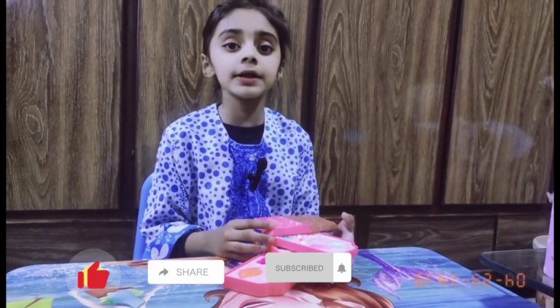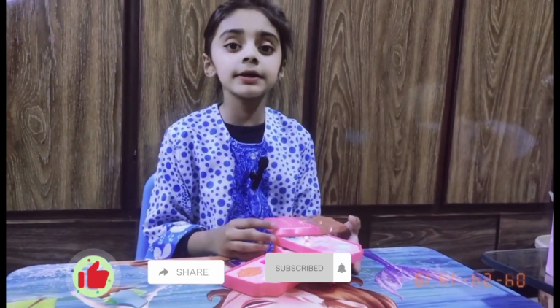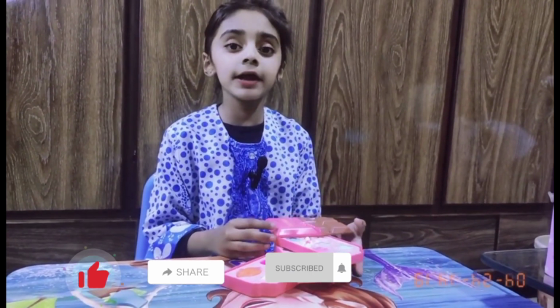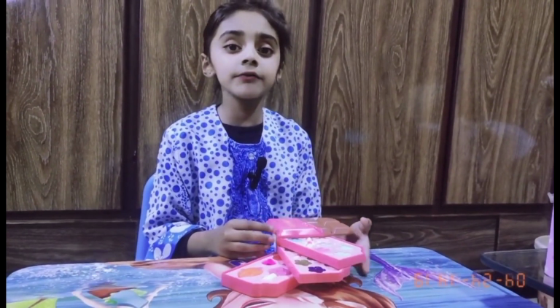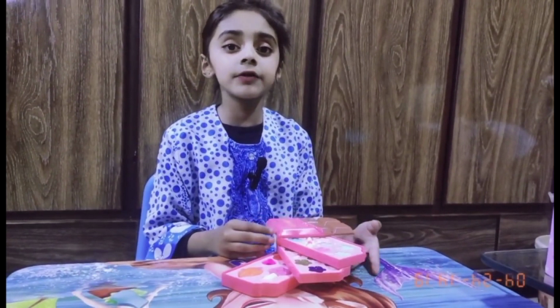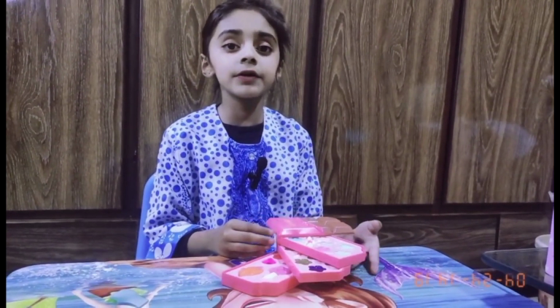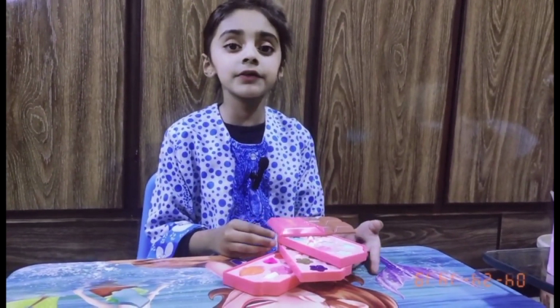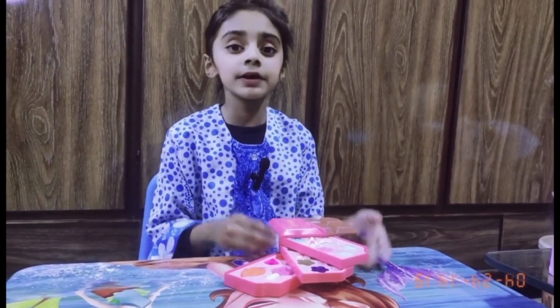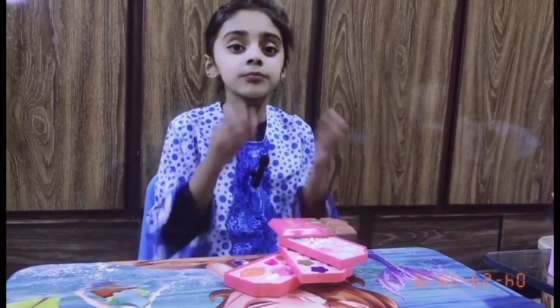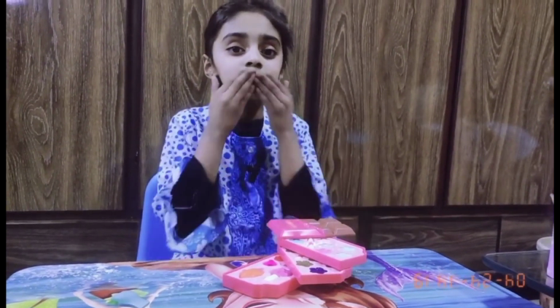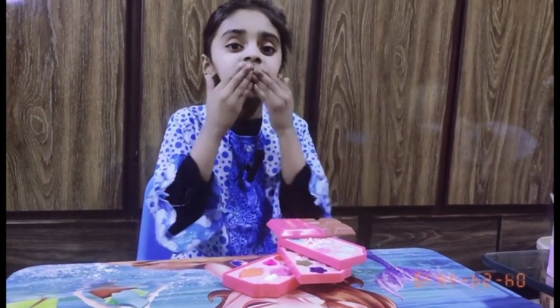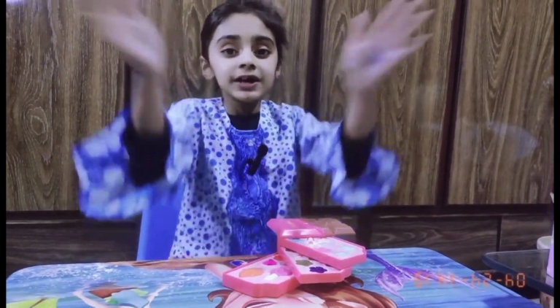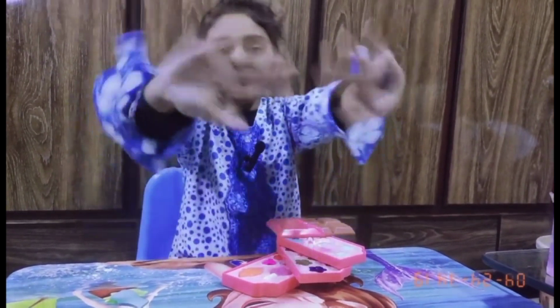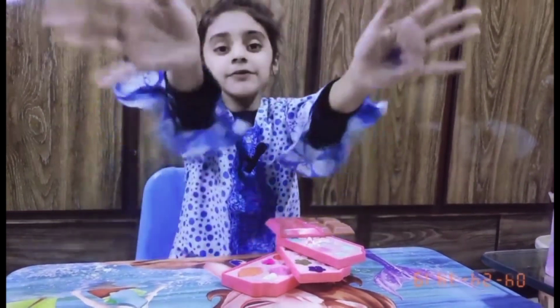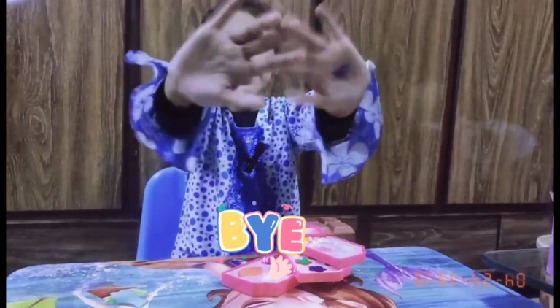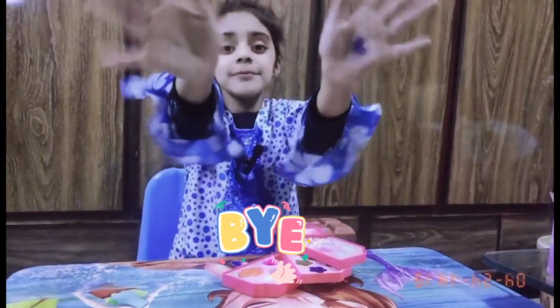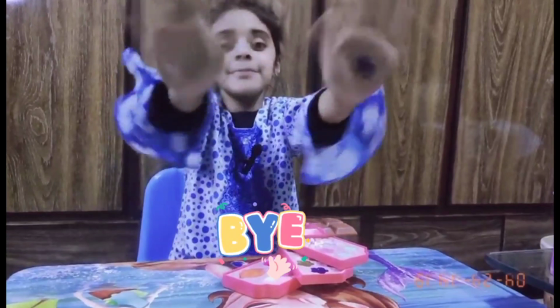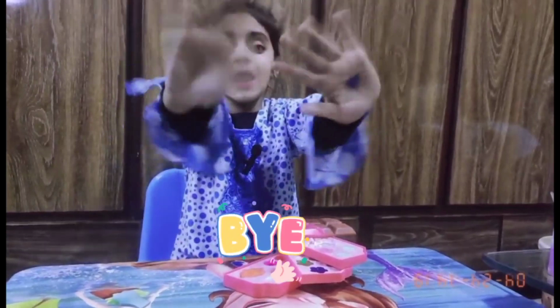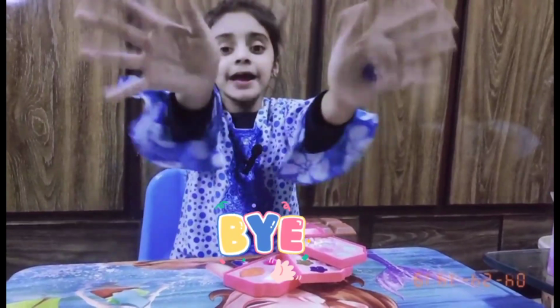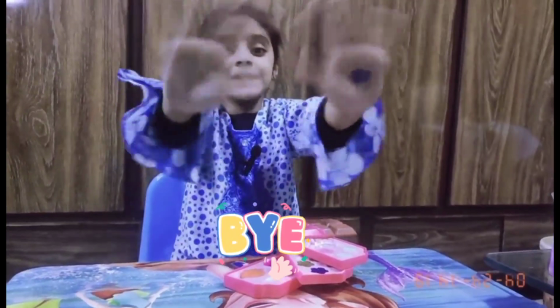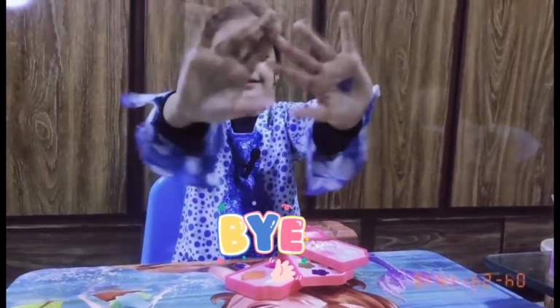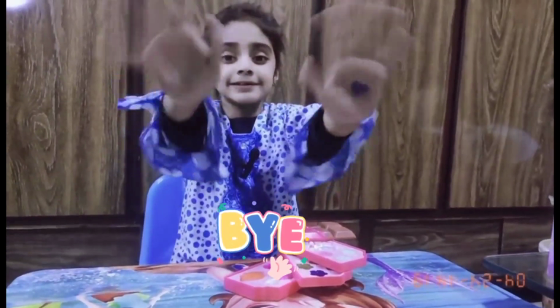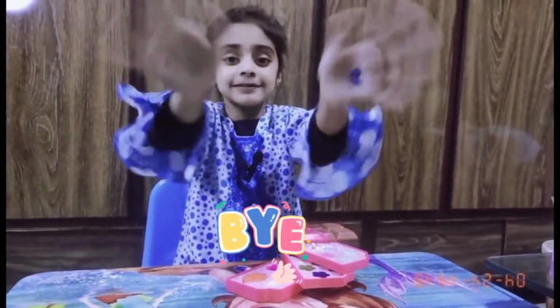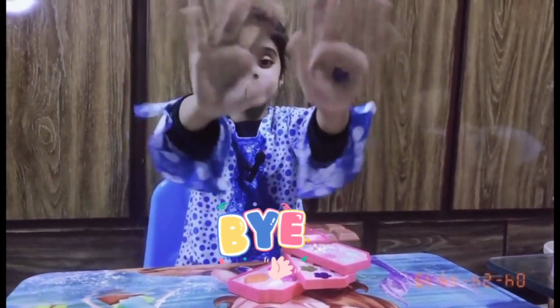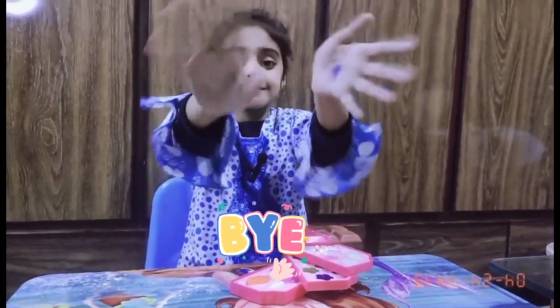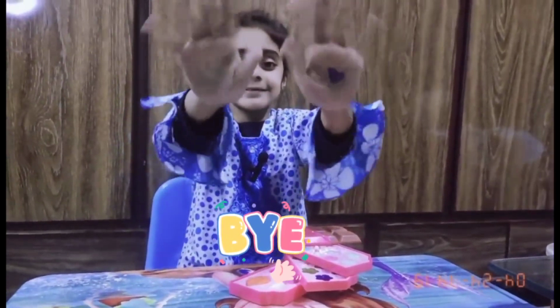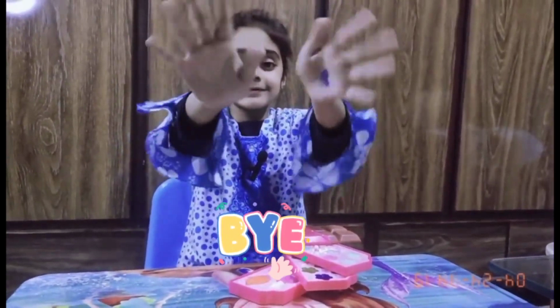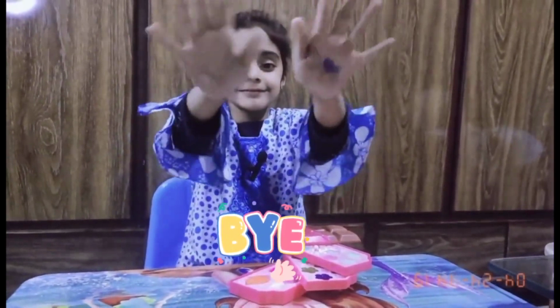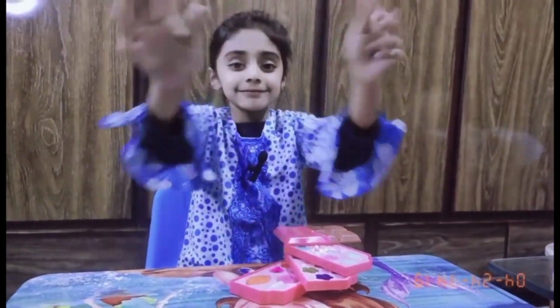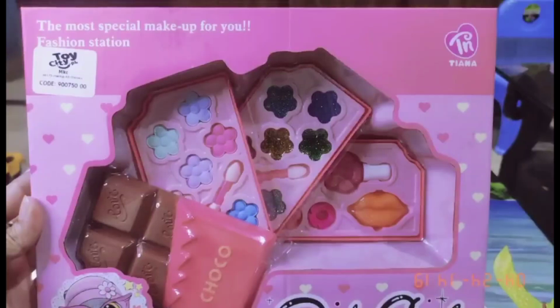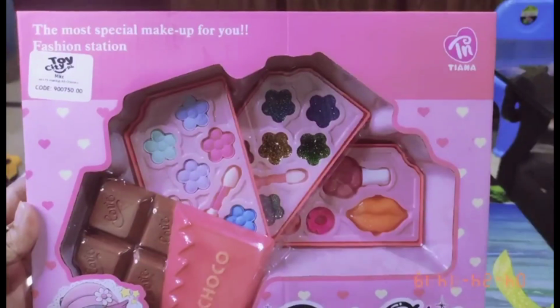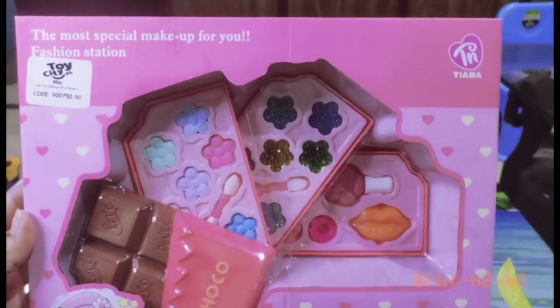Thank you for watching. Love you all. Bye bye, thank you.